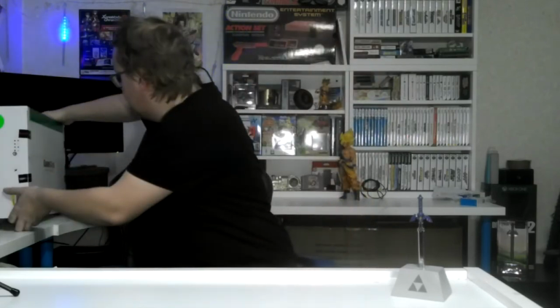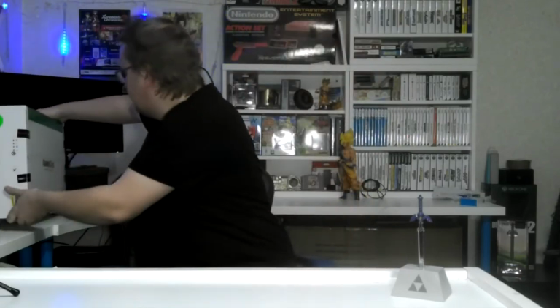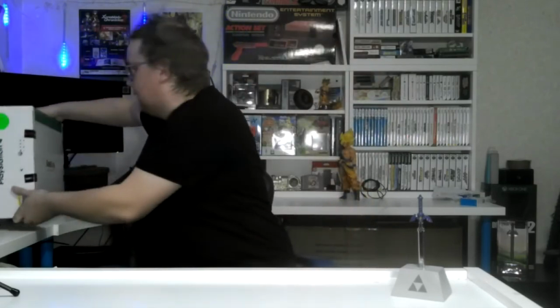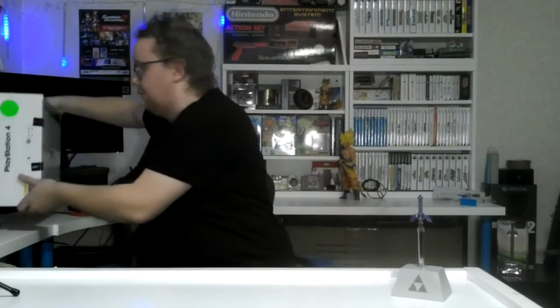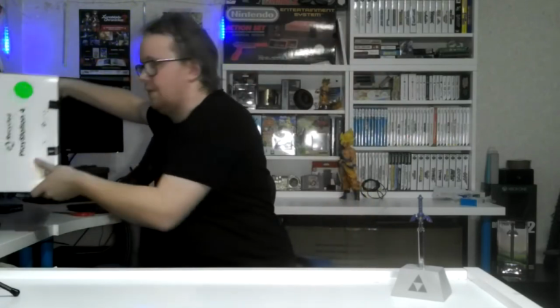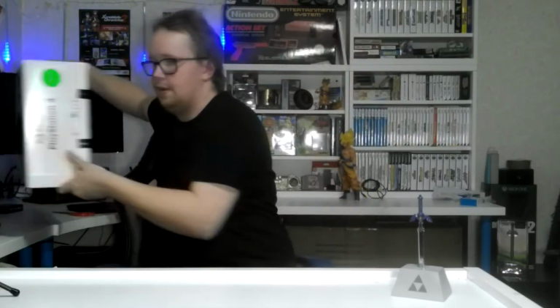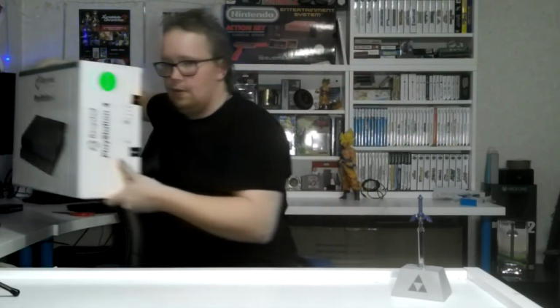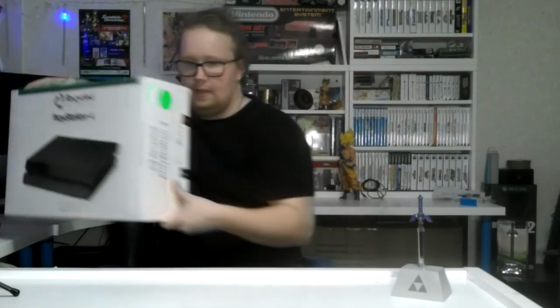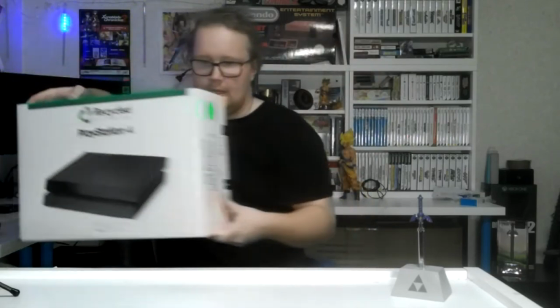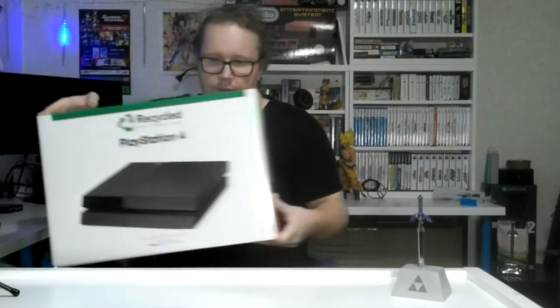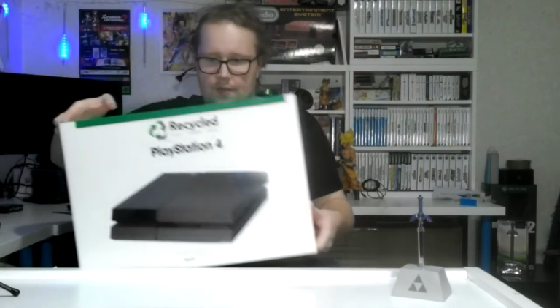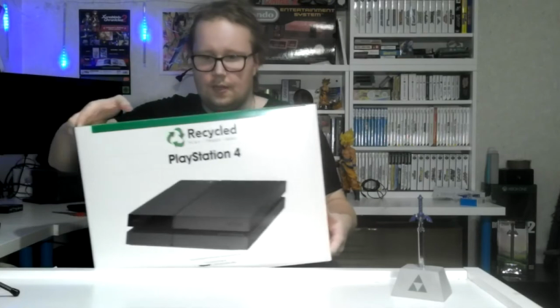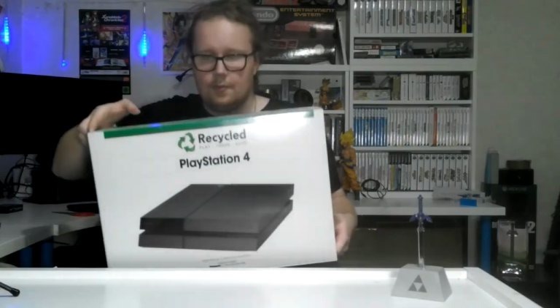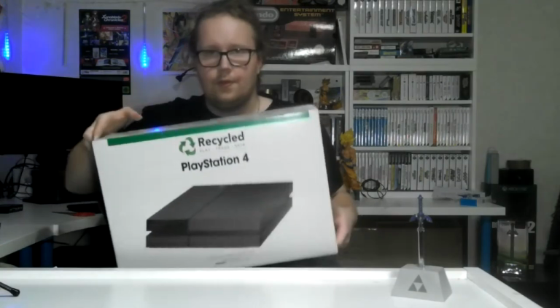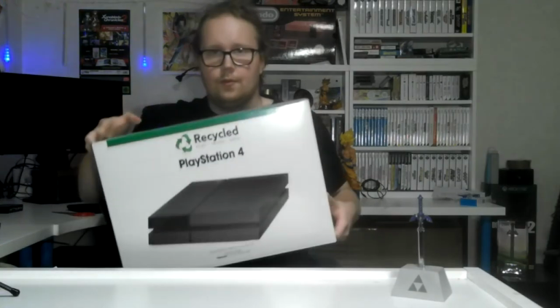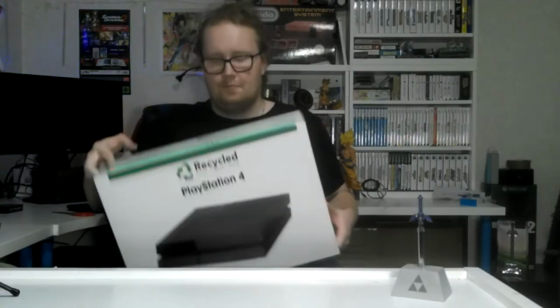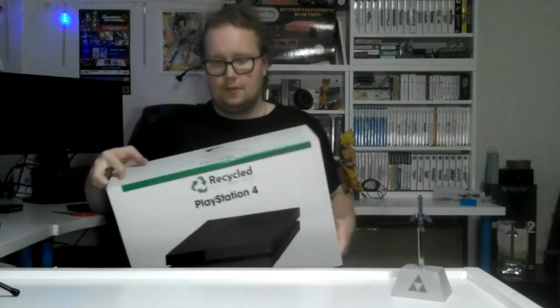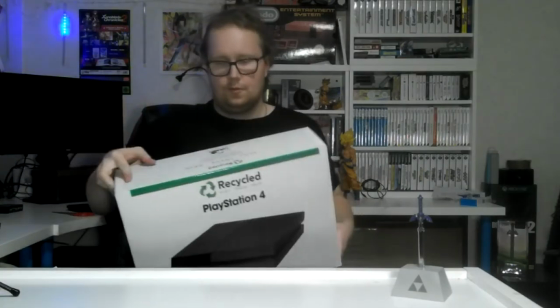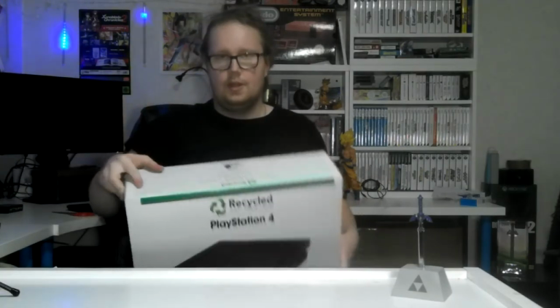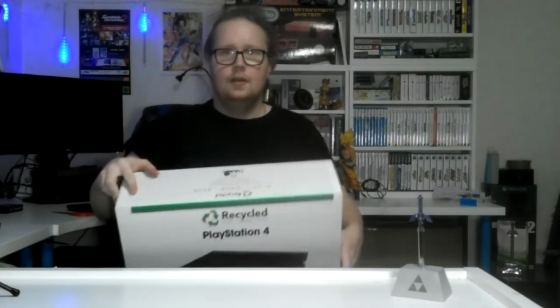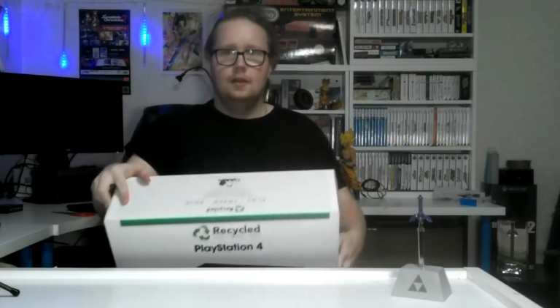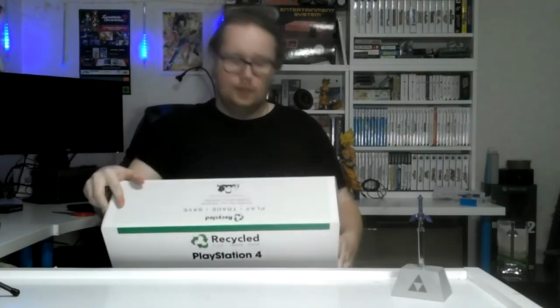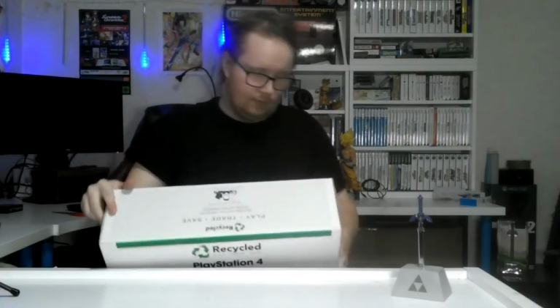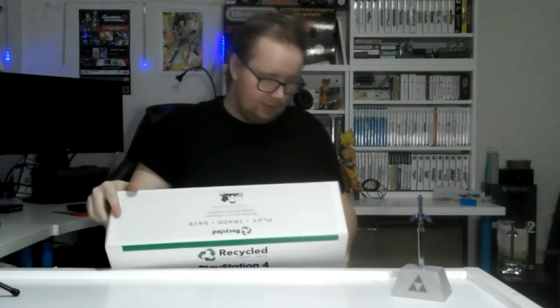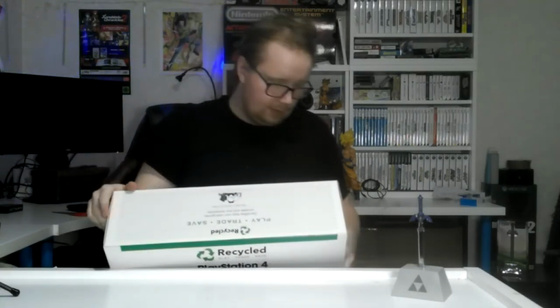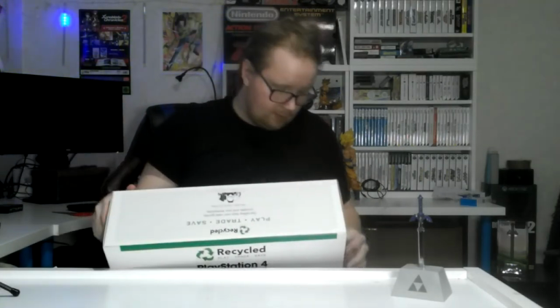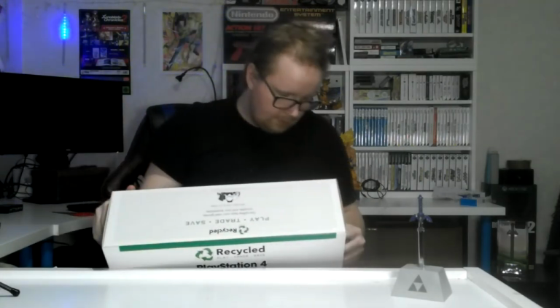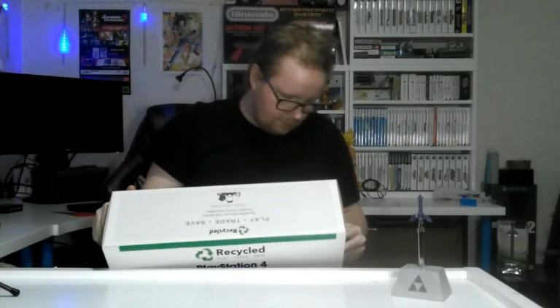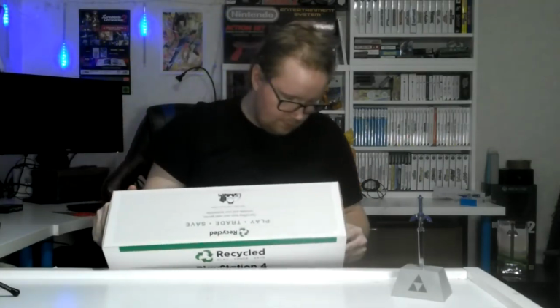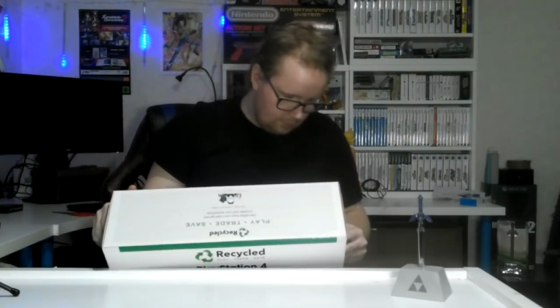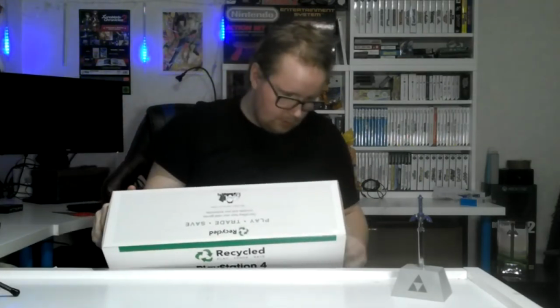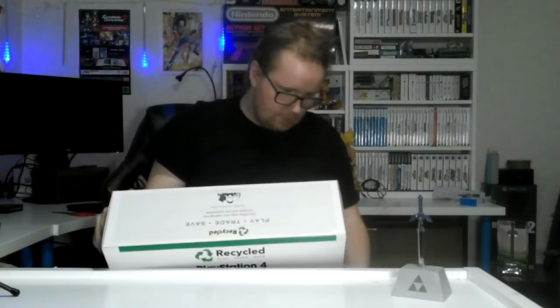They put like four security labels on this. I don't really care about this box — I'm going to throw it away.